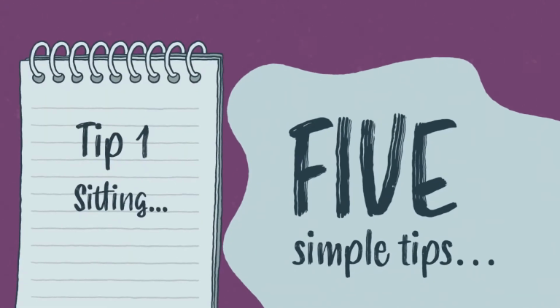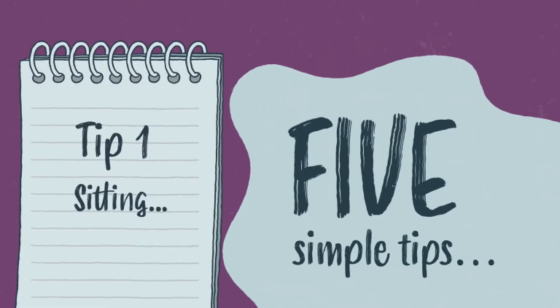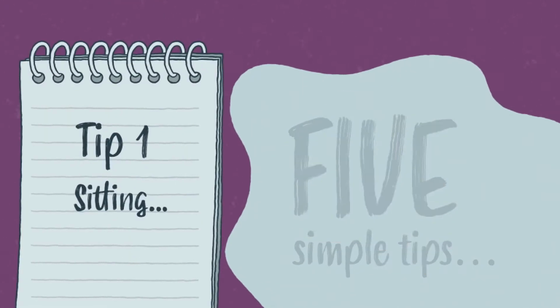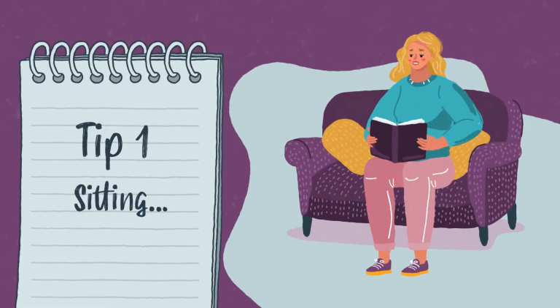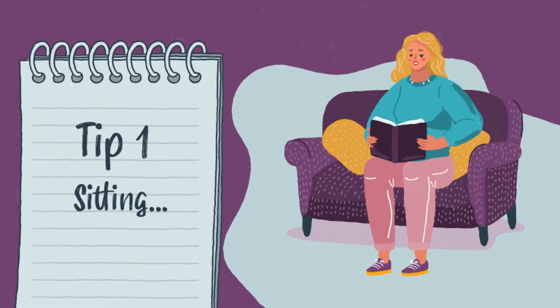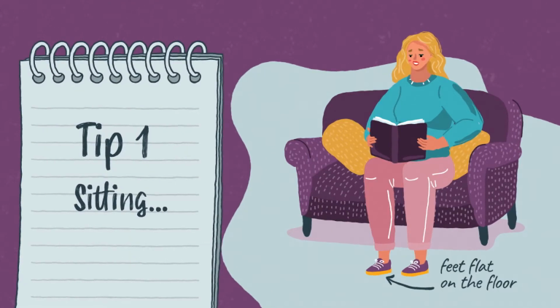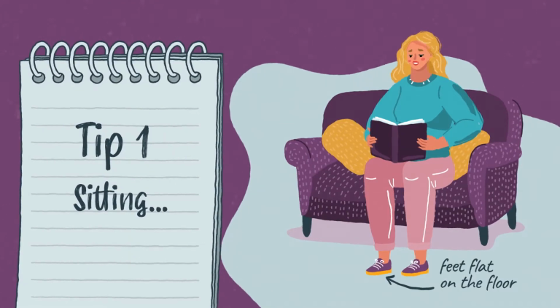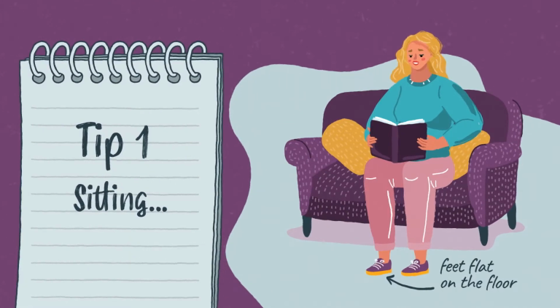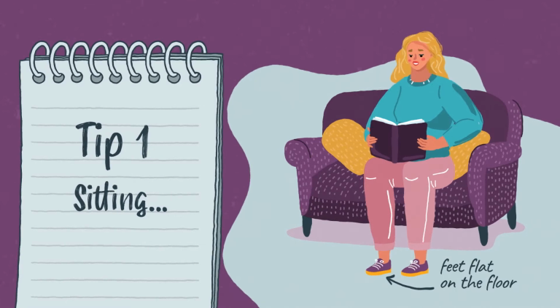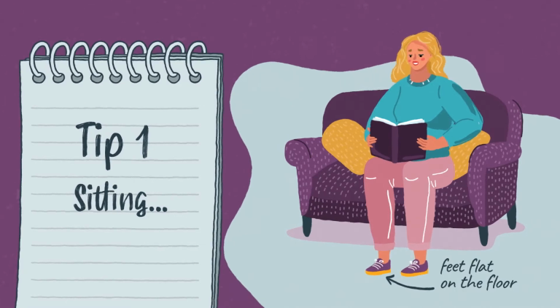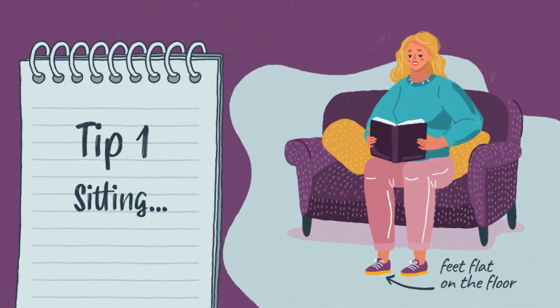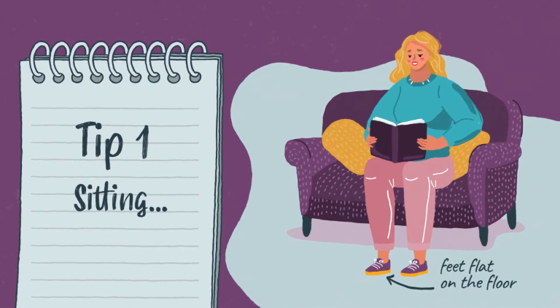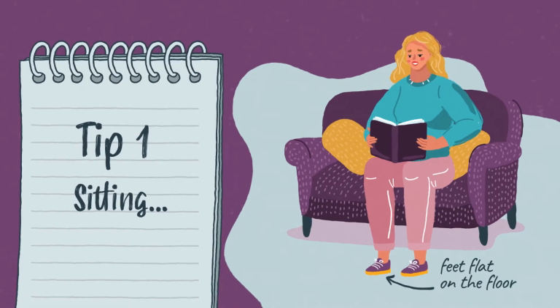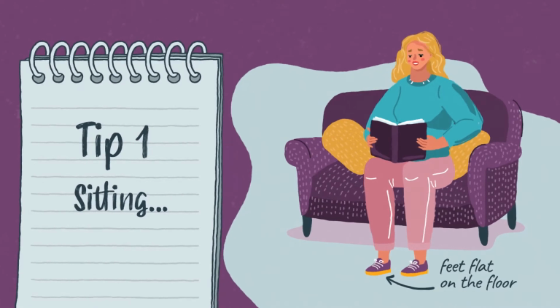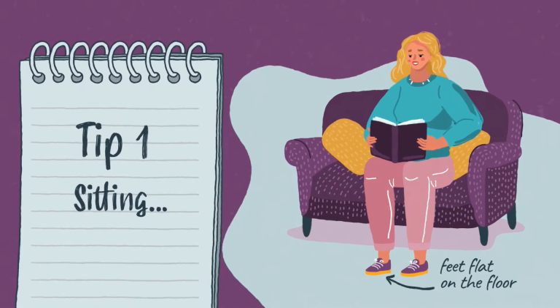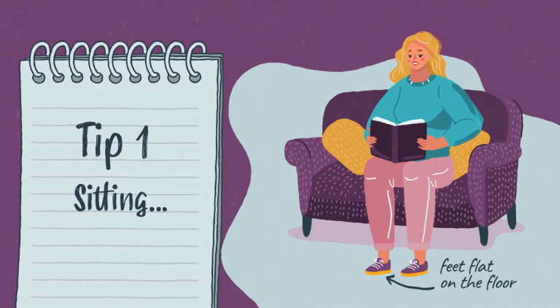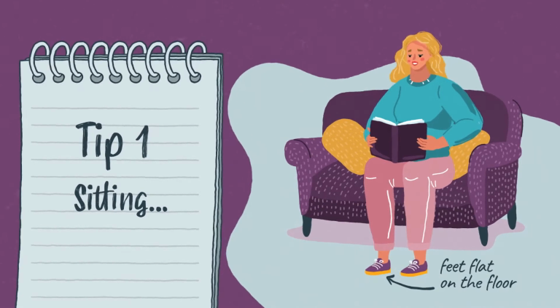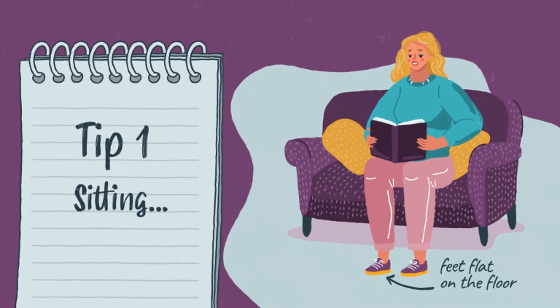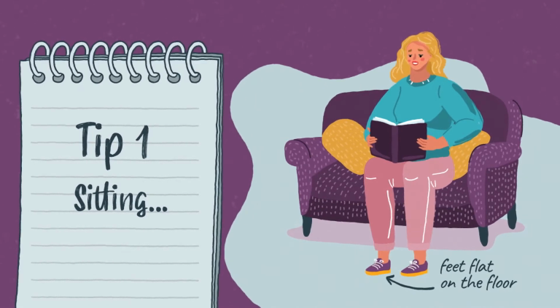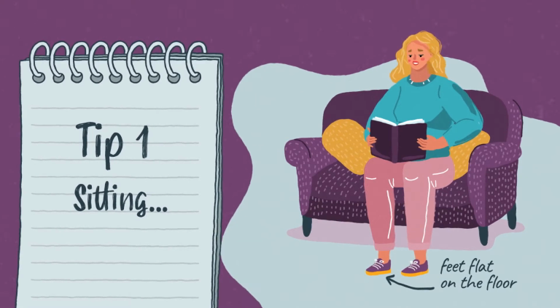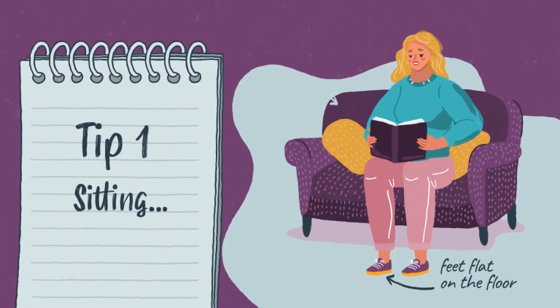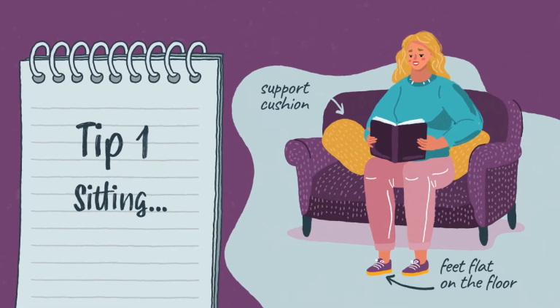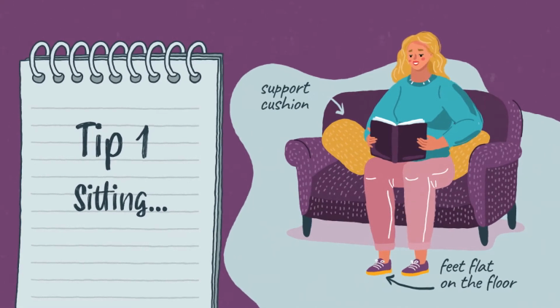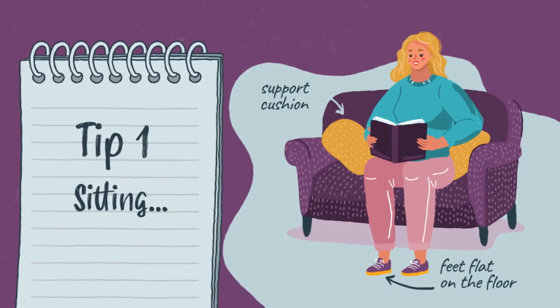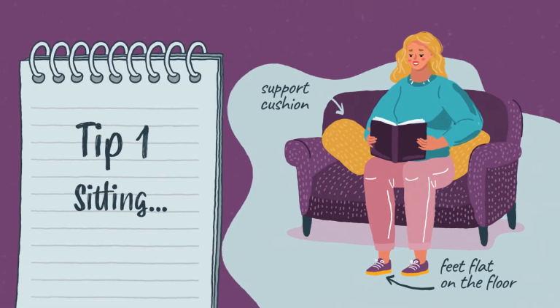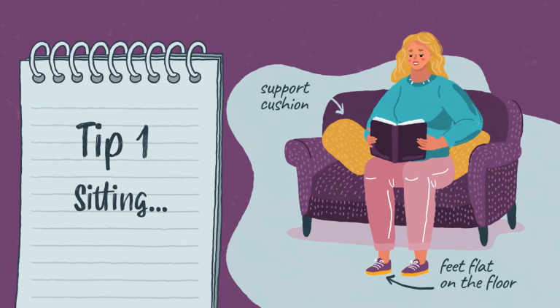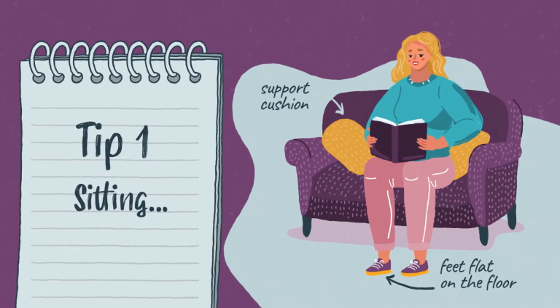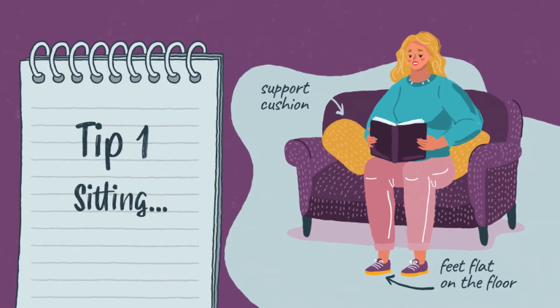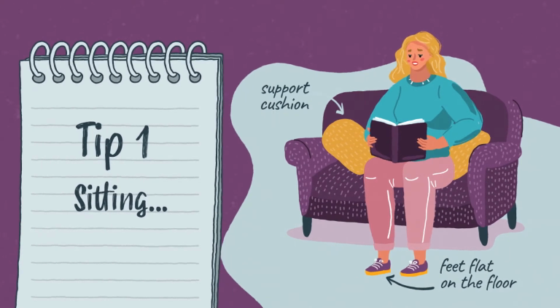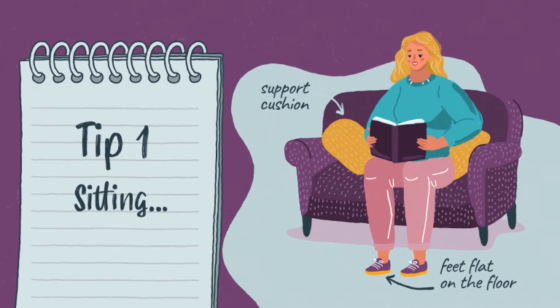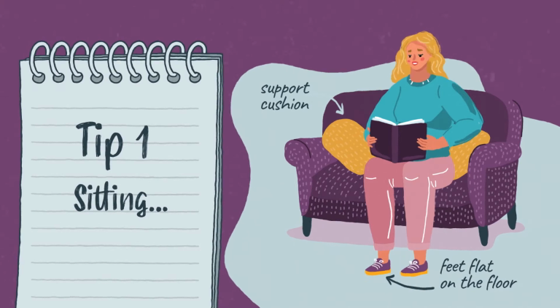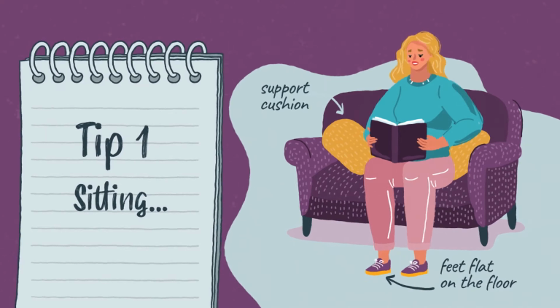Sitting. Keep both feet flat on the floor and your hips in line with your knees. A rolled towel placed behind your back can improve comfort.